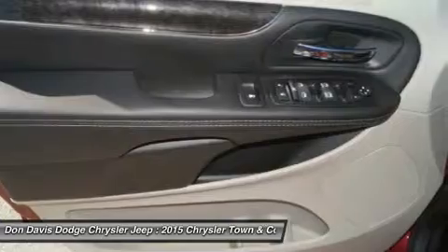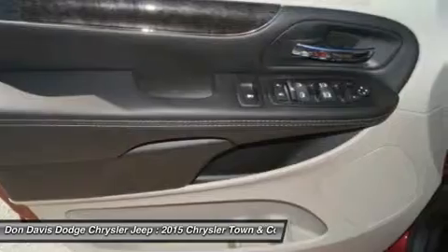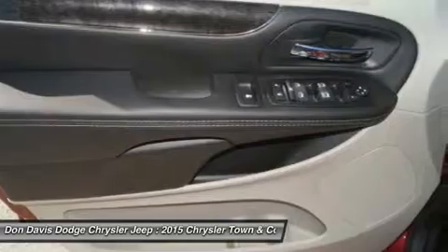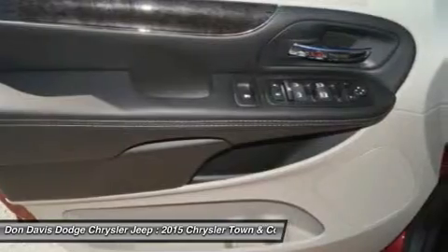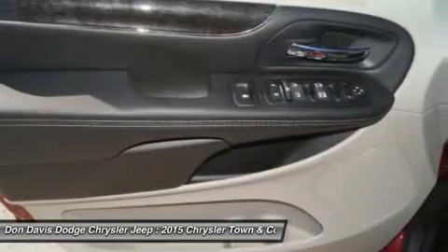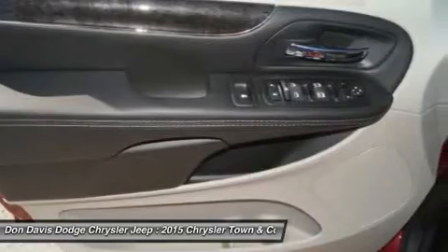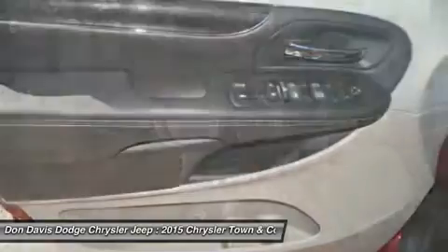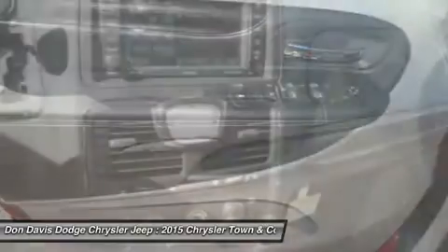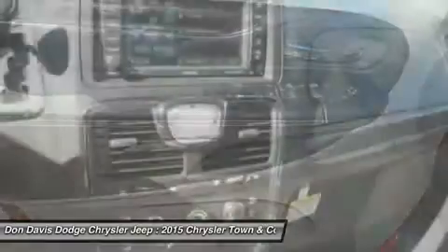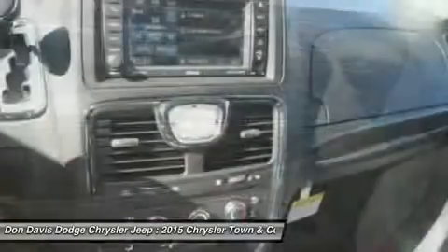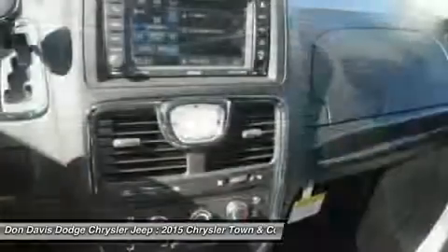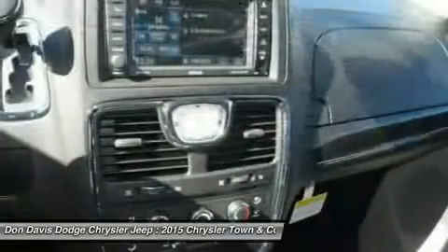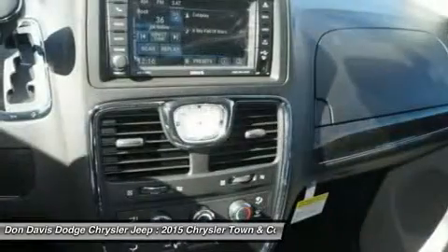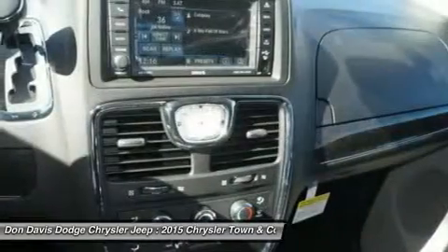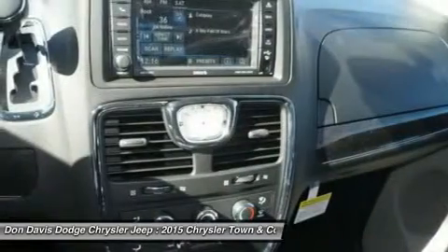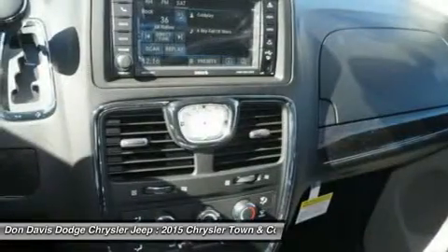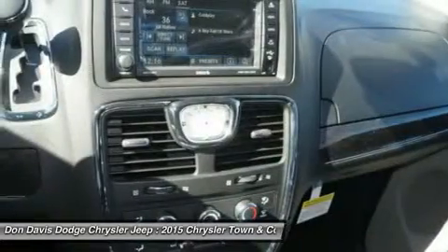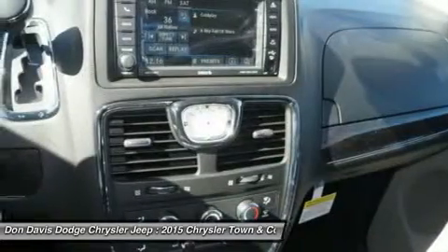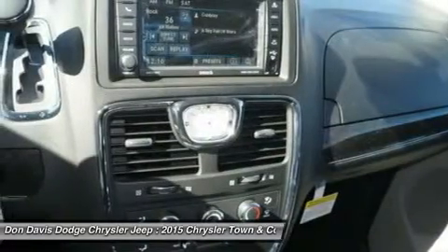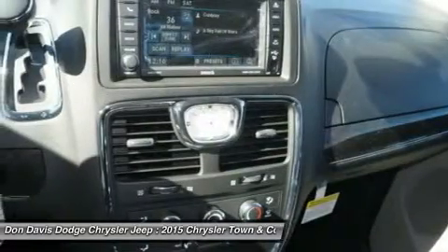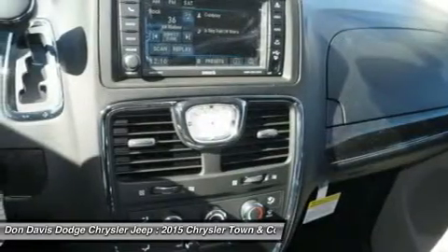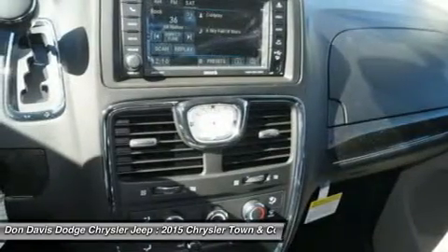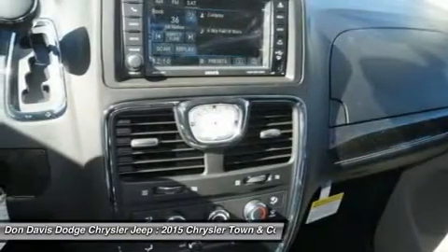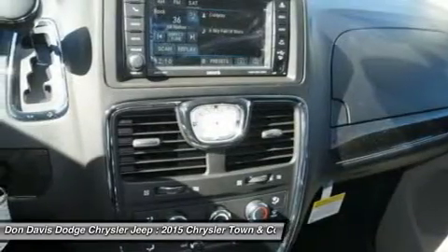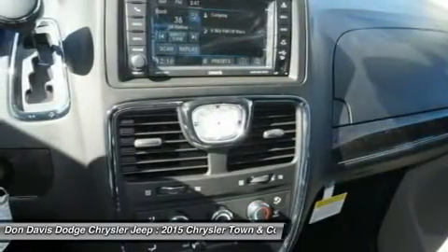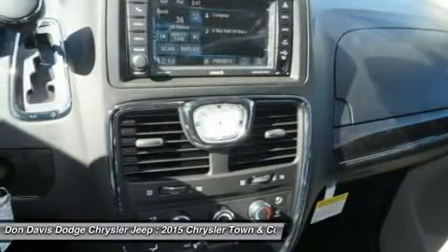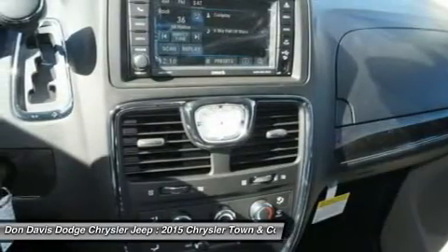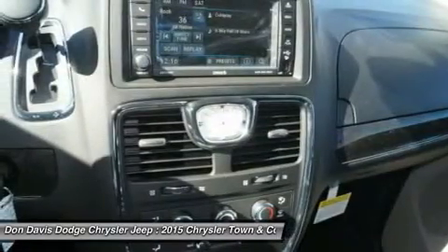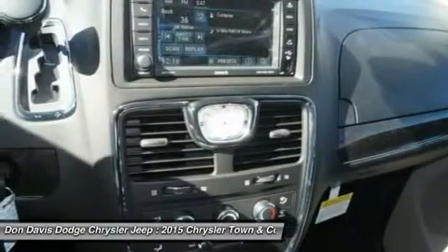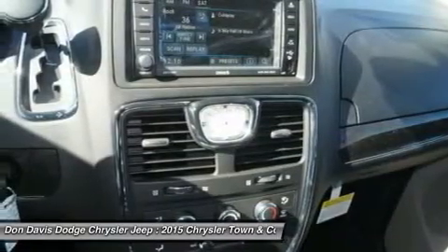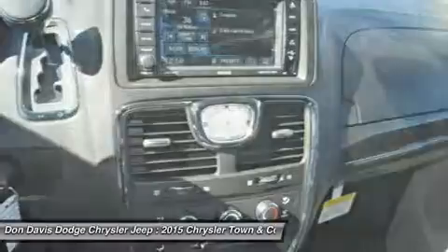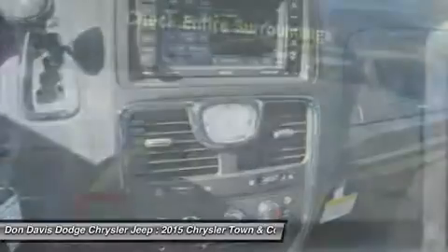Hard disk drive media storage, keyless entry, four-wheel disc brakes, cruise control.